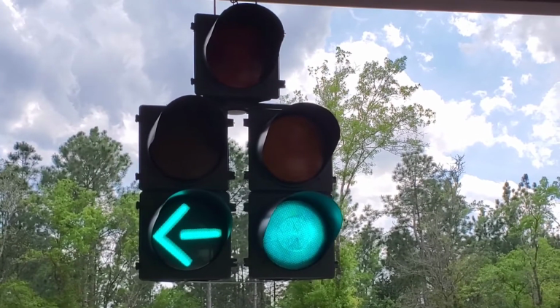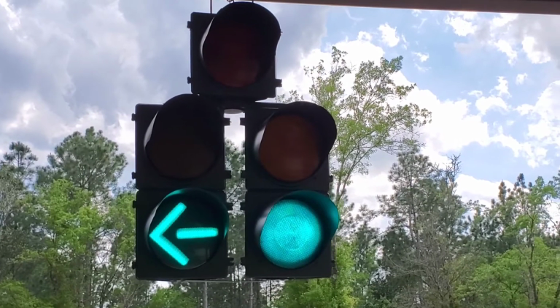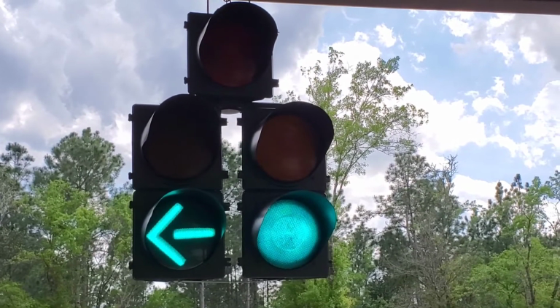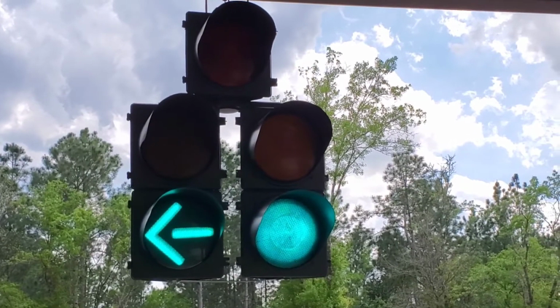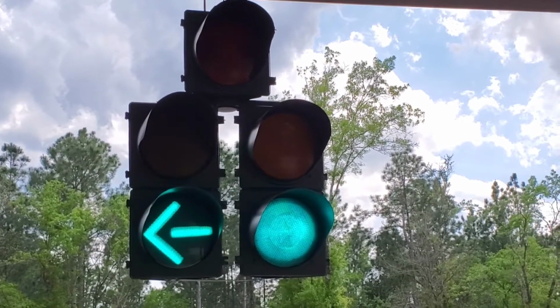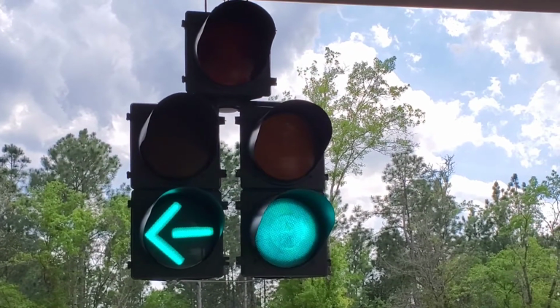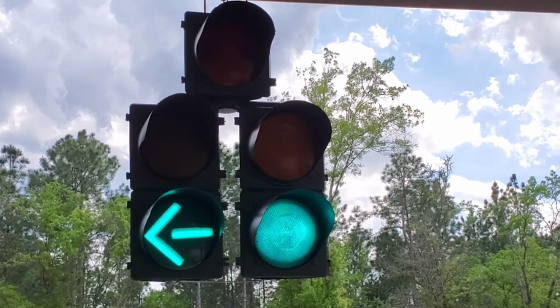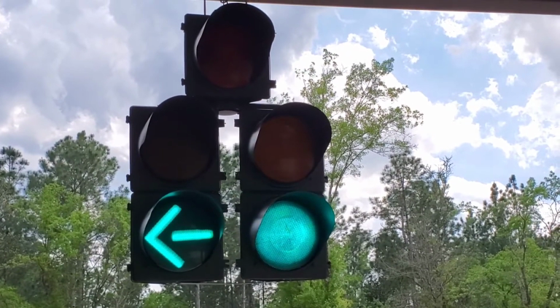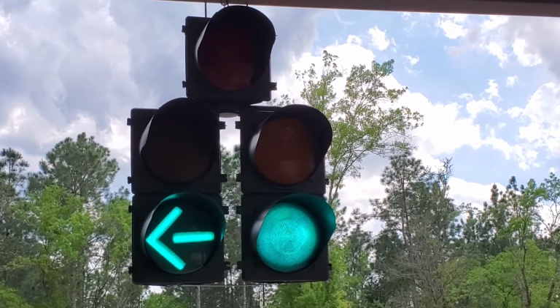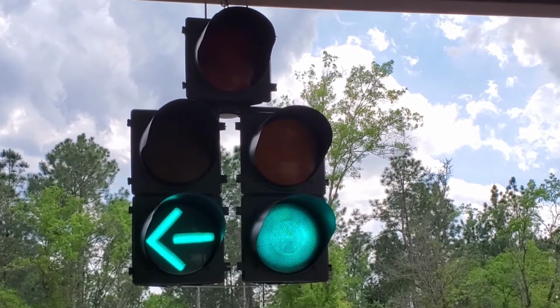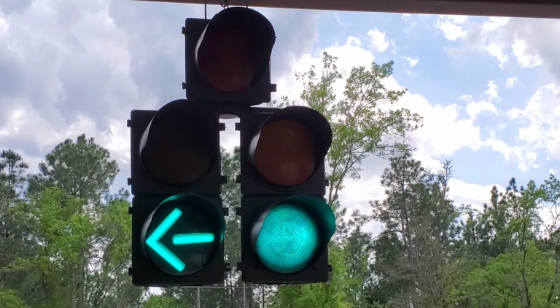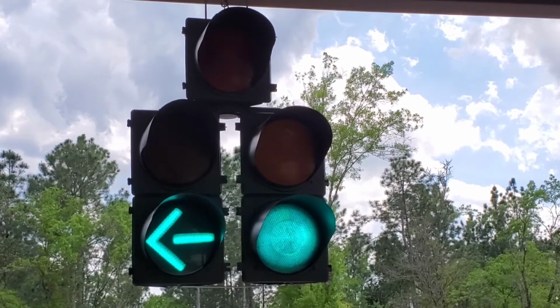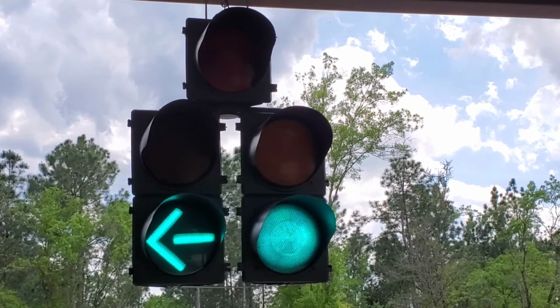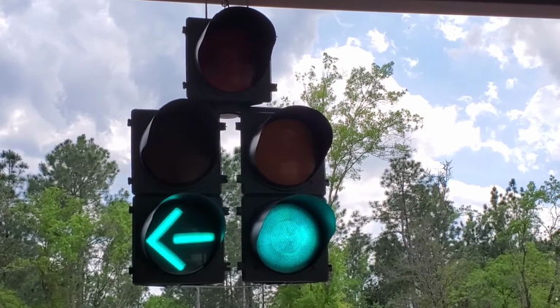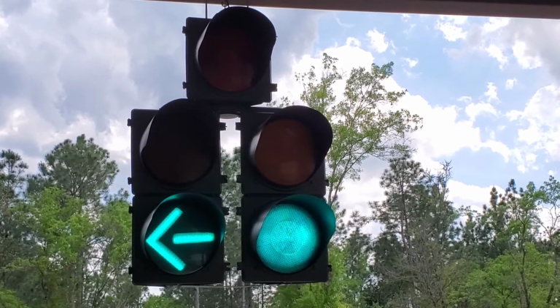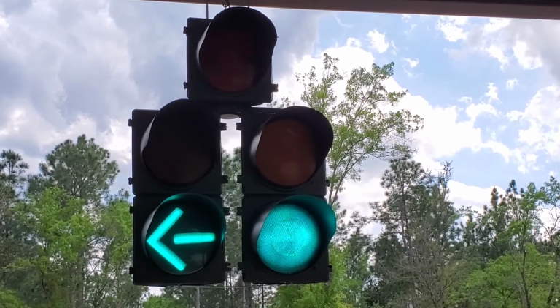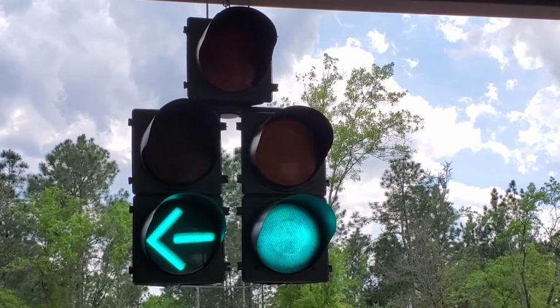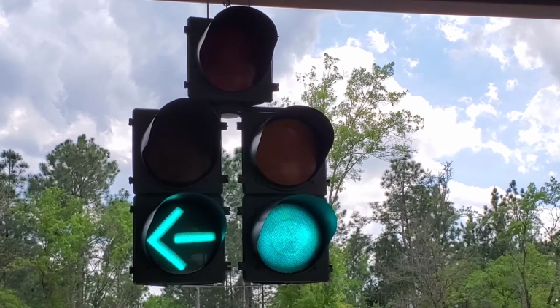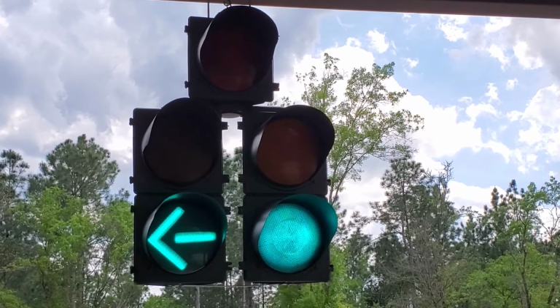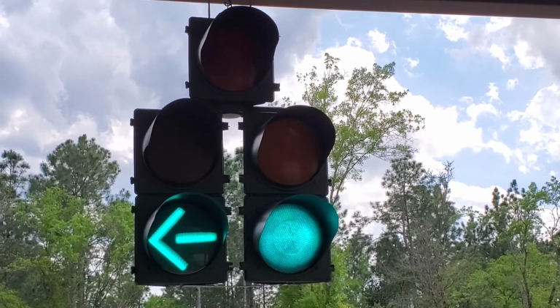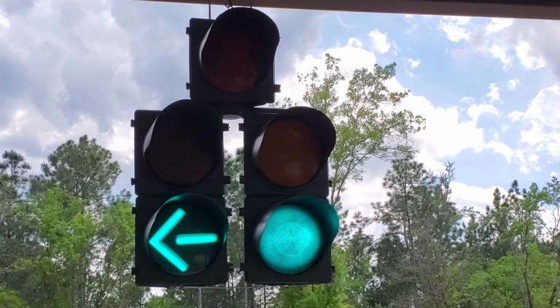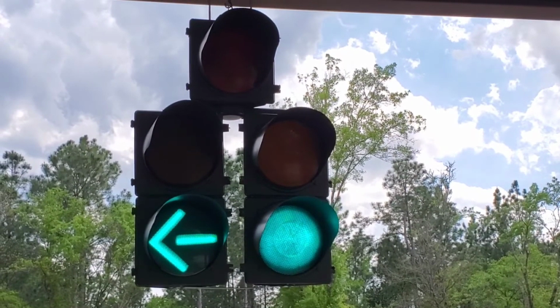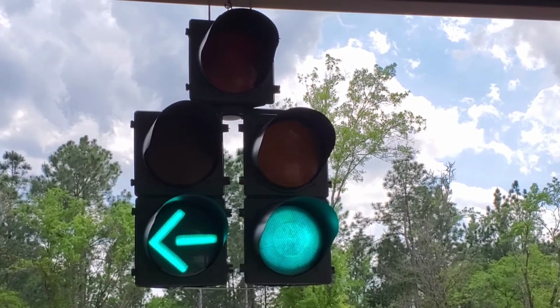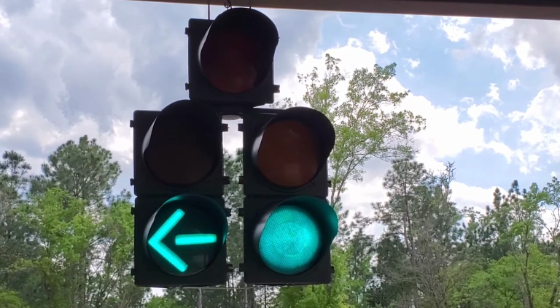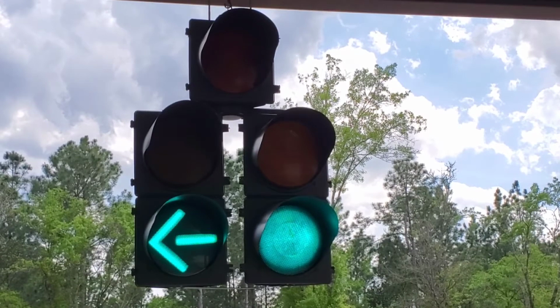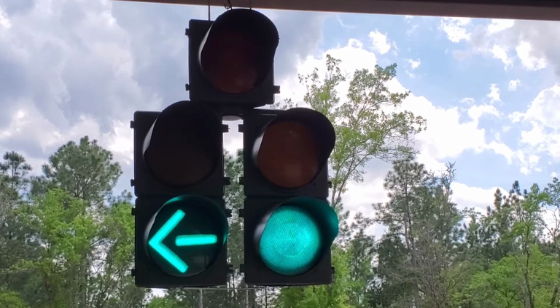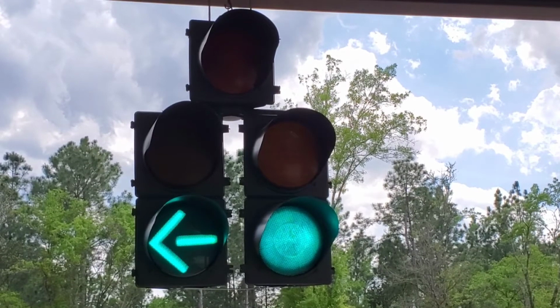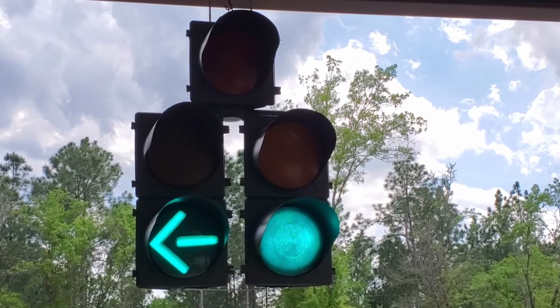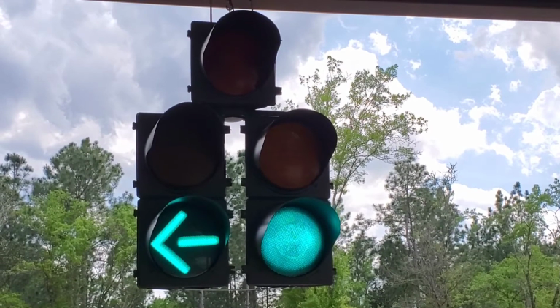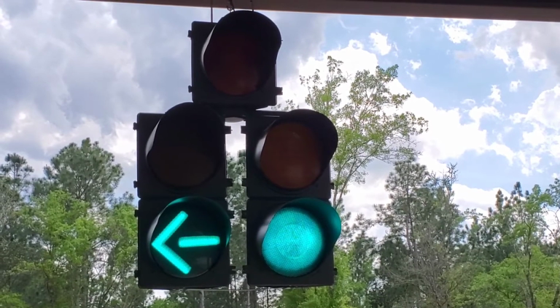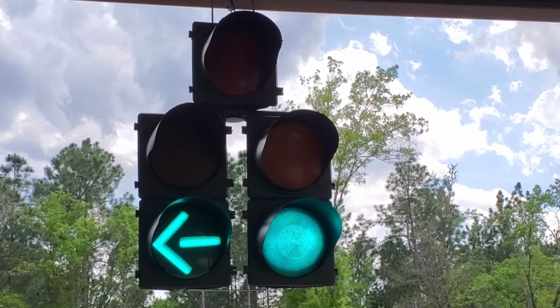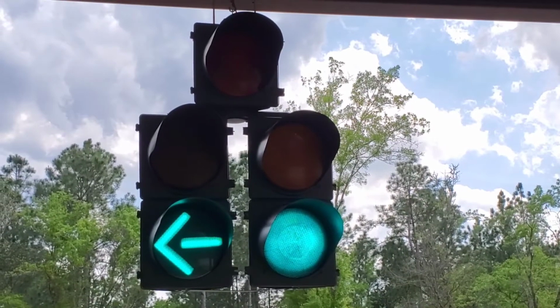It does have a timer on the inside; you can adjust the time cycle. I believe this is on the shortest setting right now.